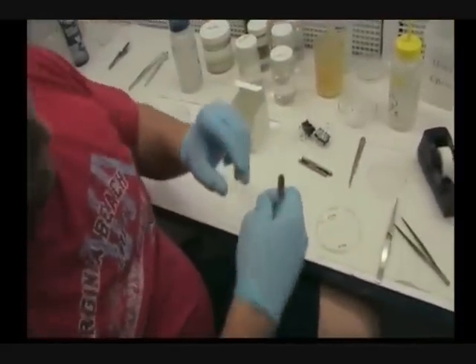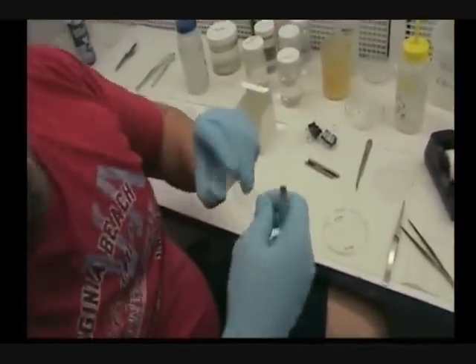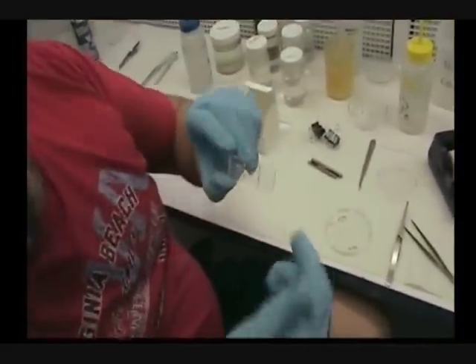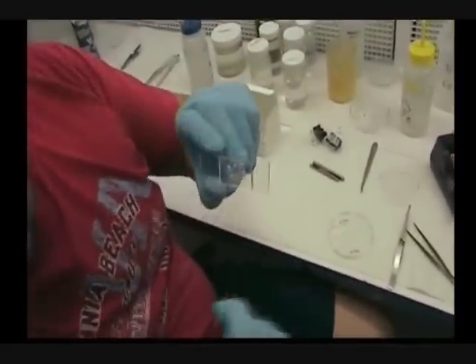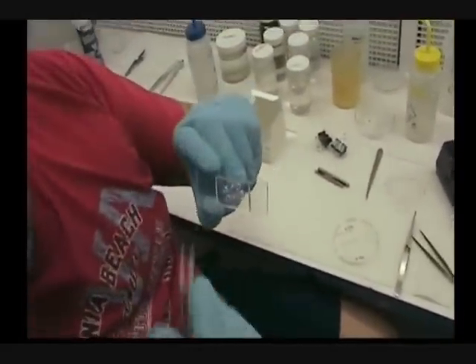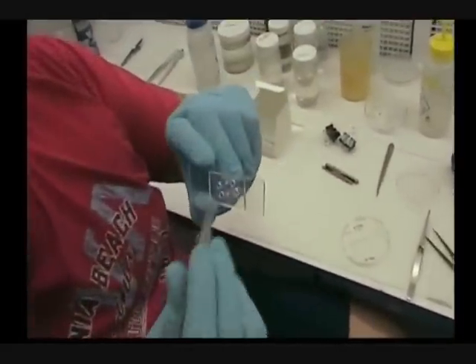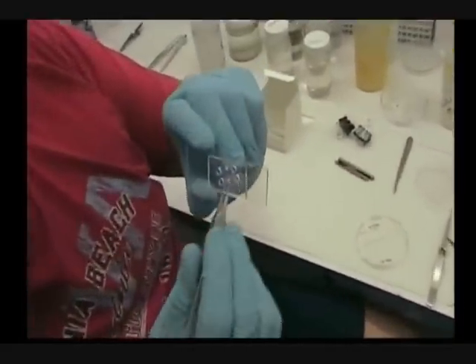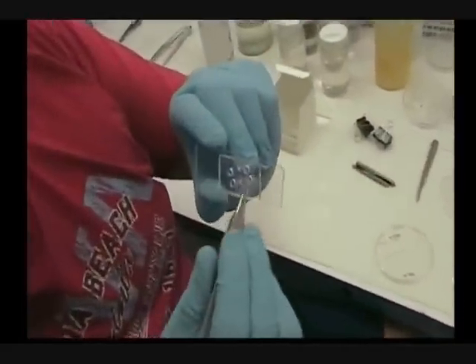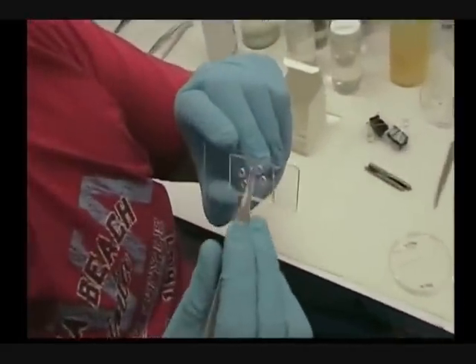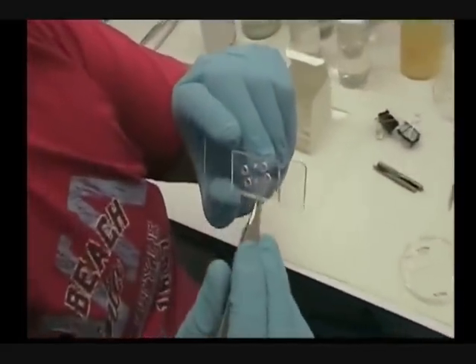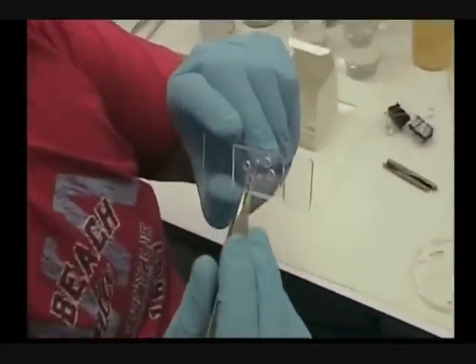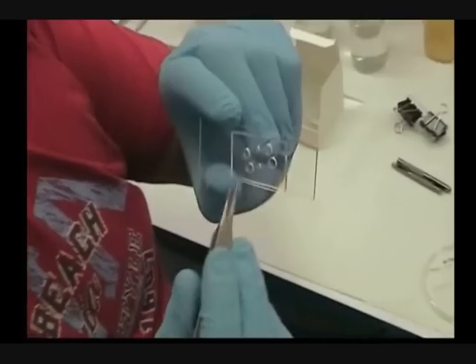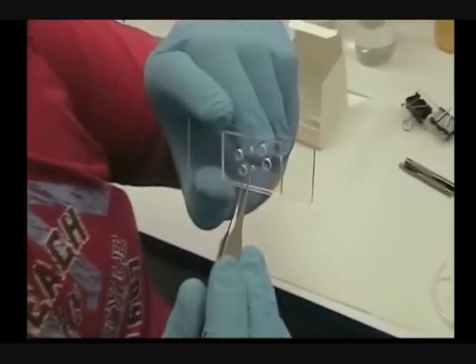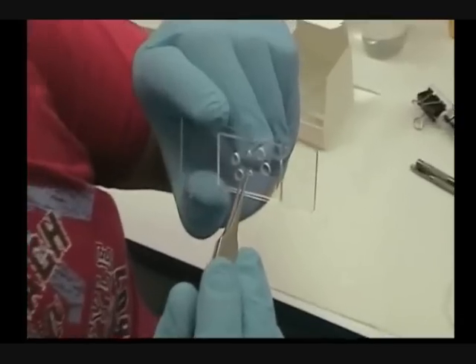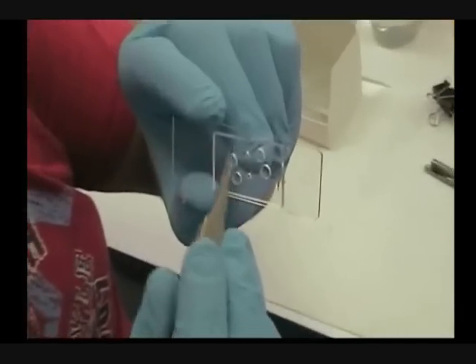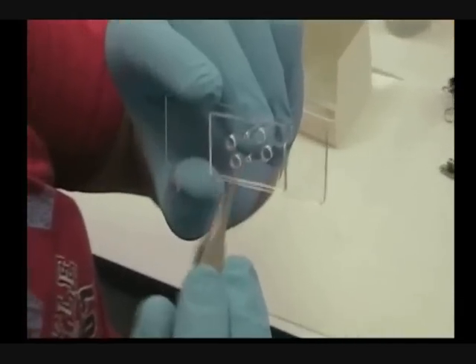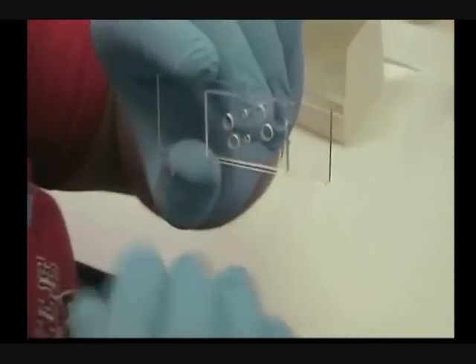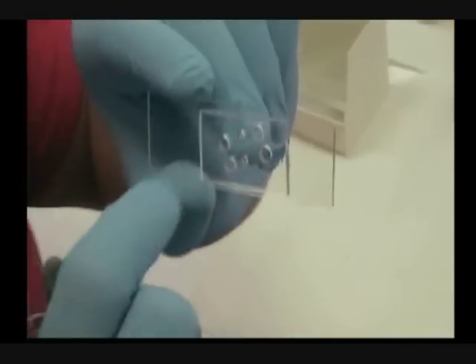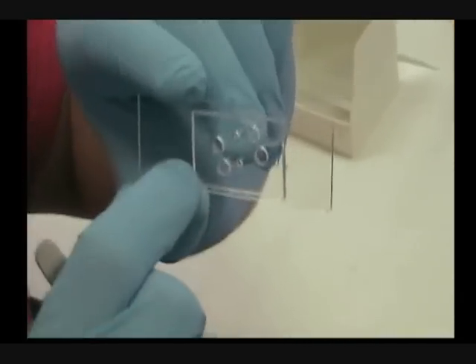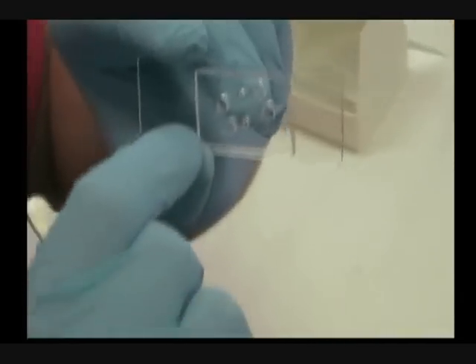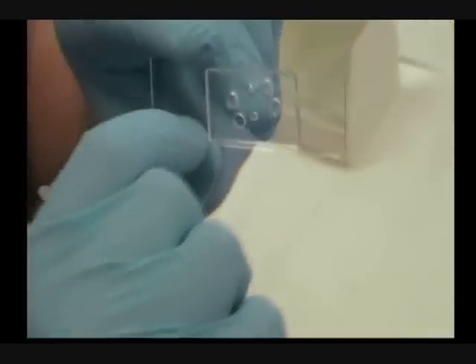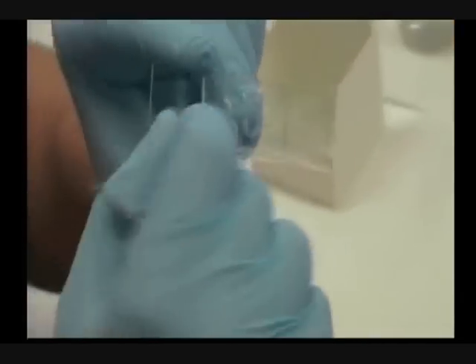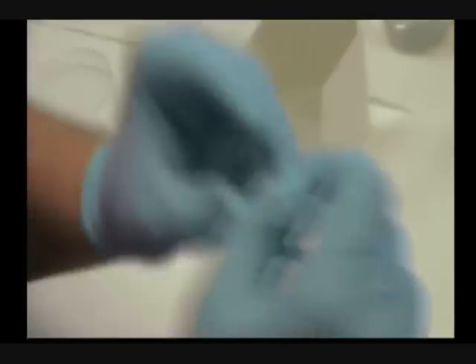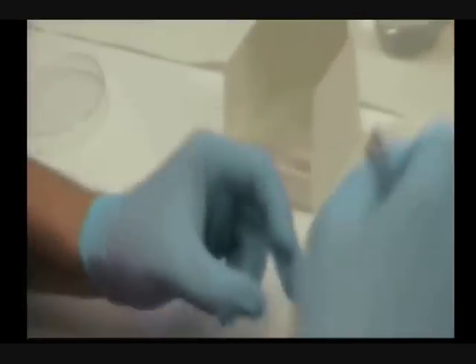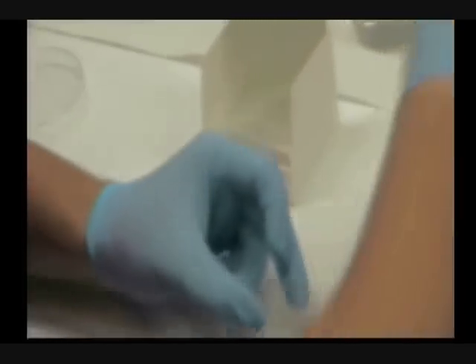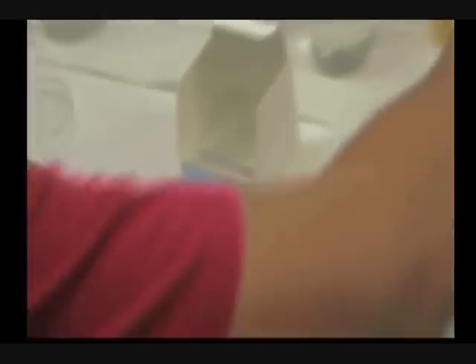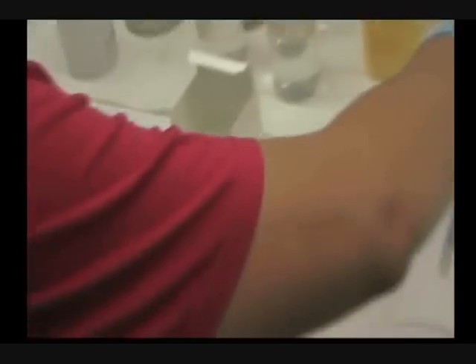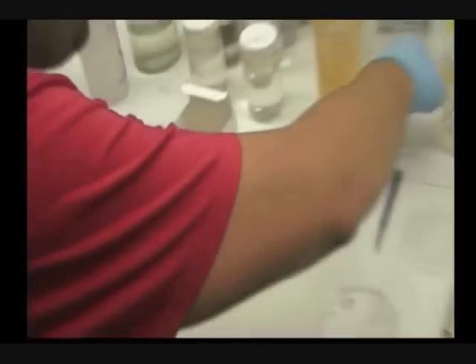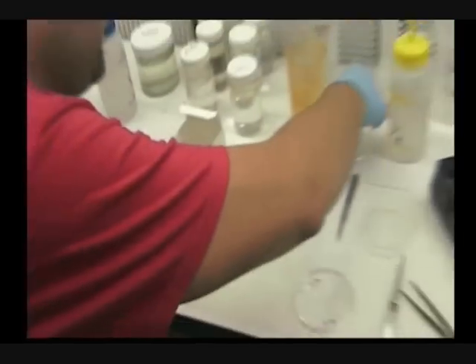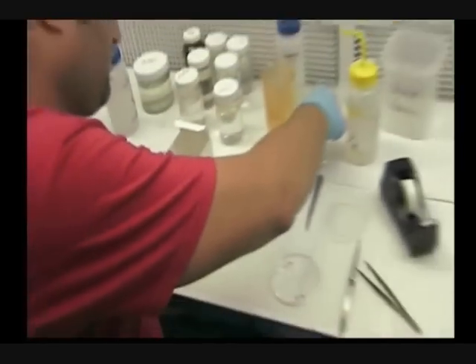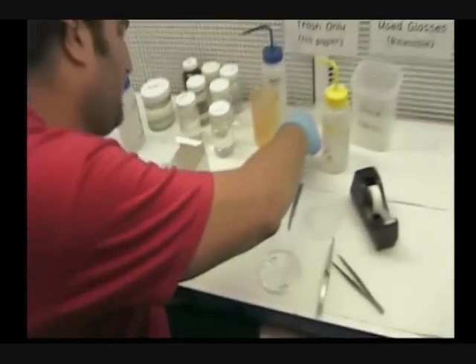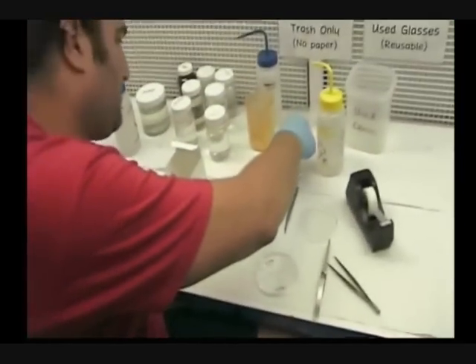Now I have the openings for the reservoir and I have the openings for the electrodes. Now the next step is to install the electrode.